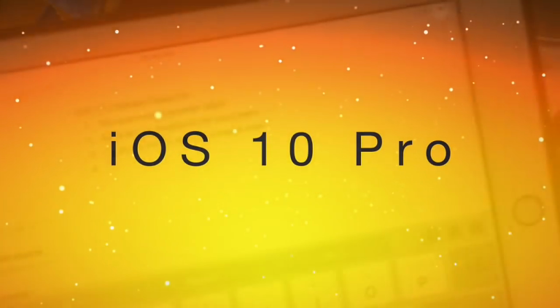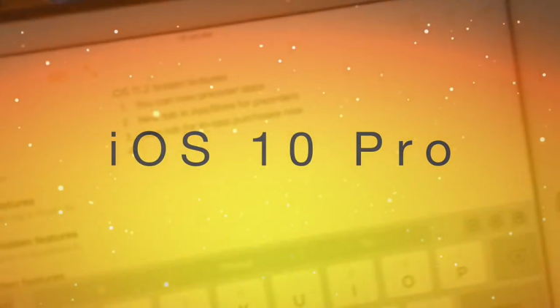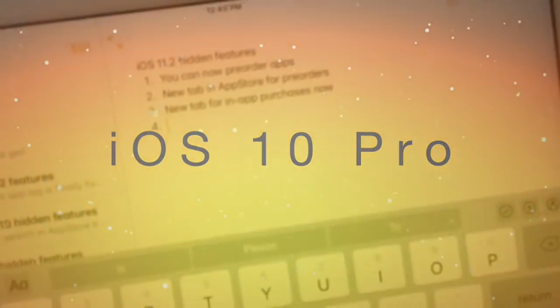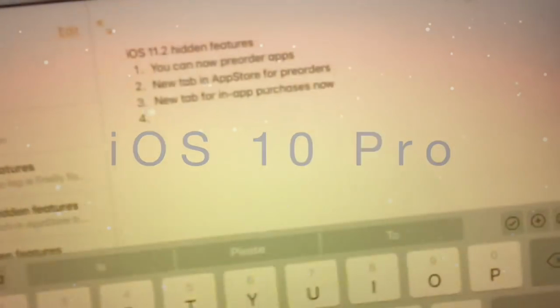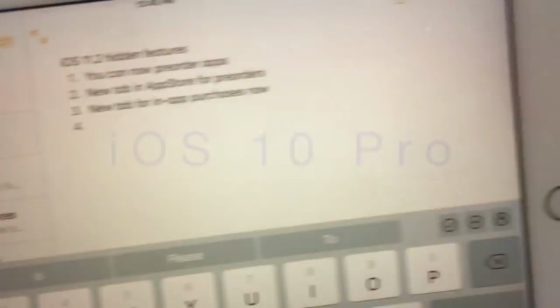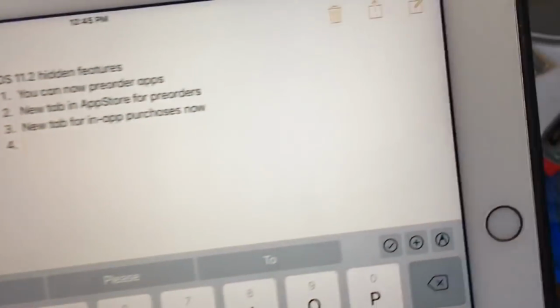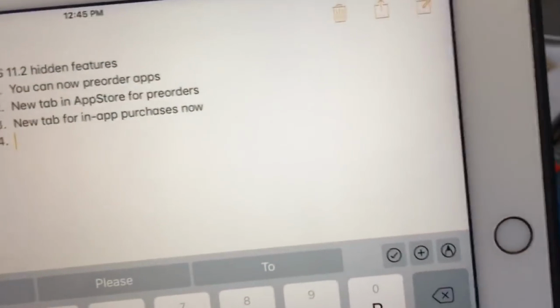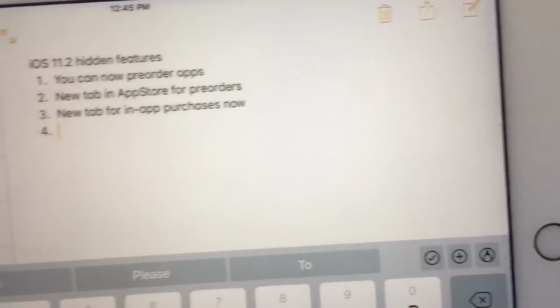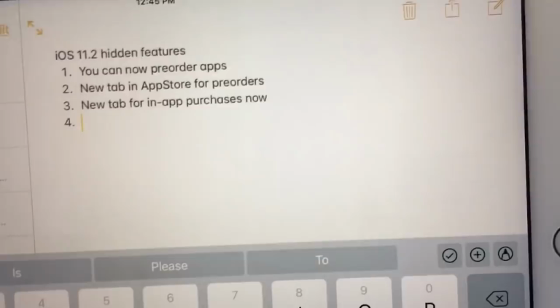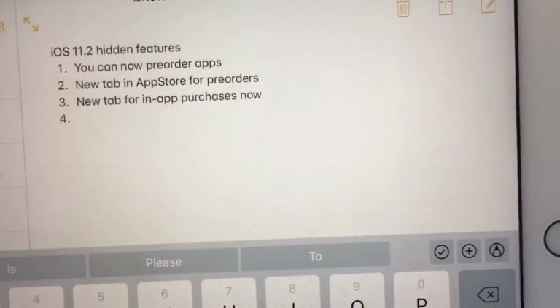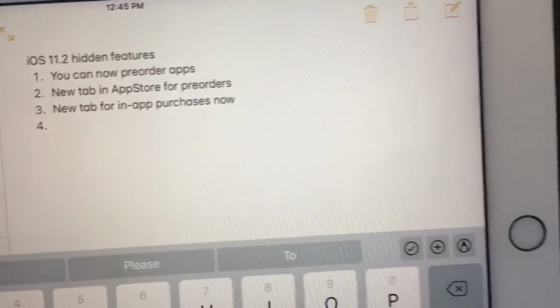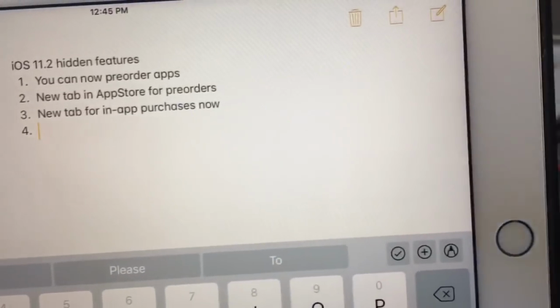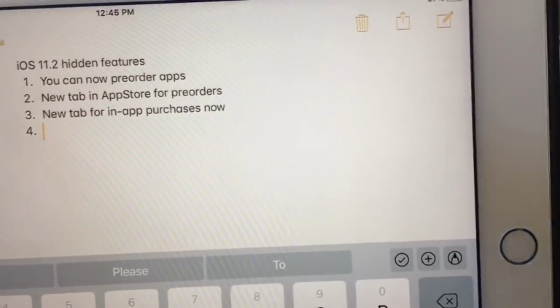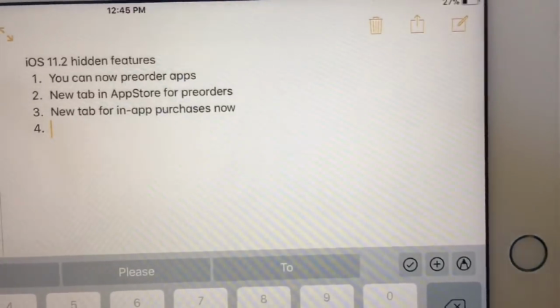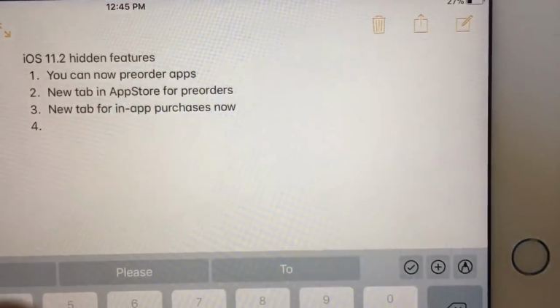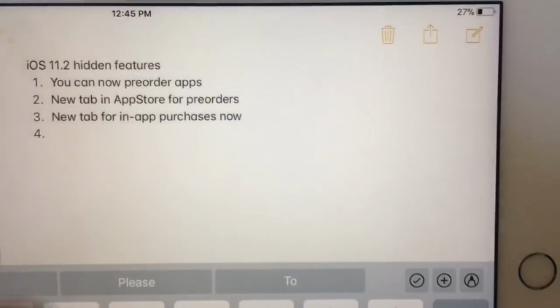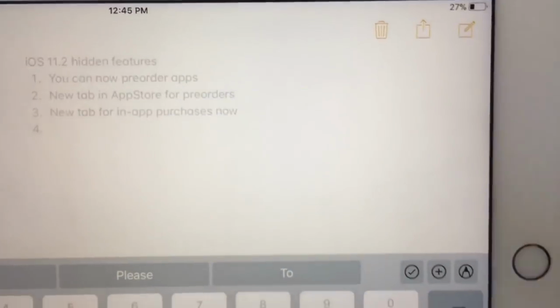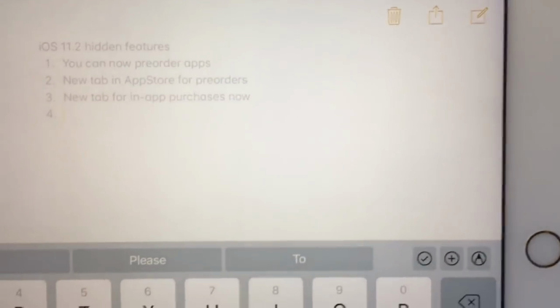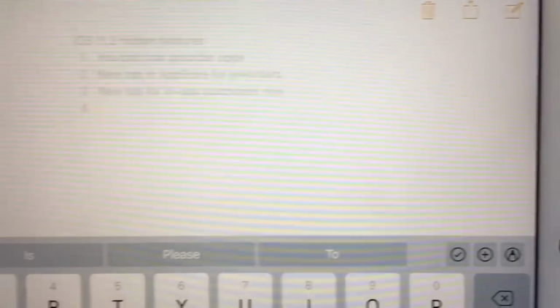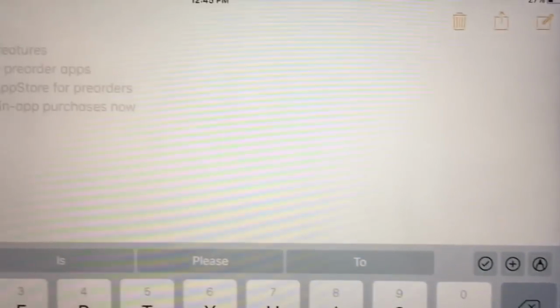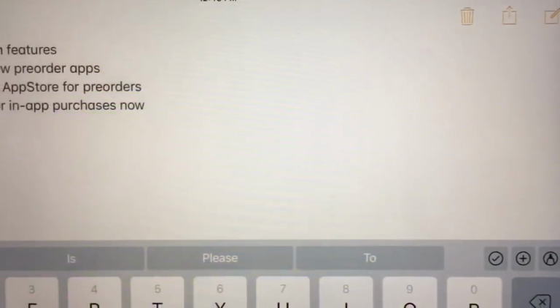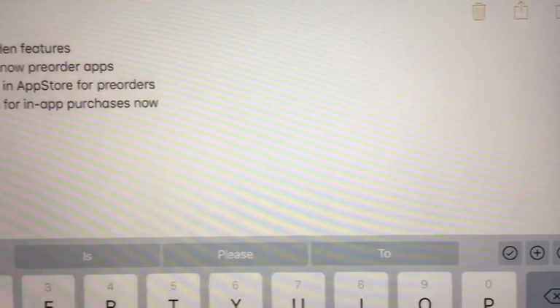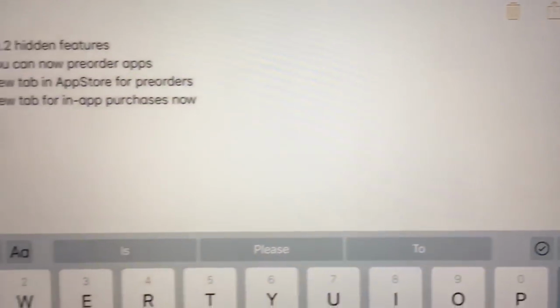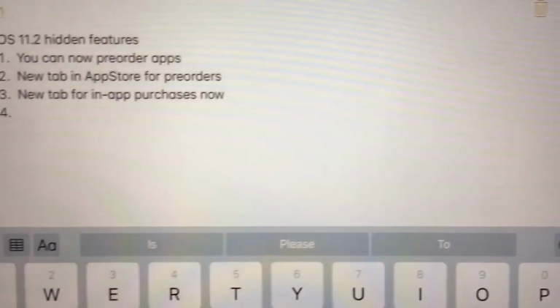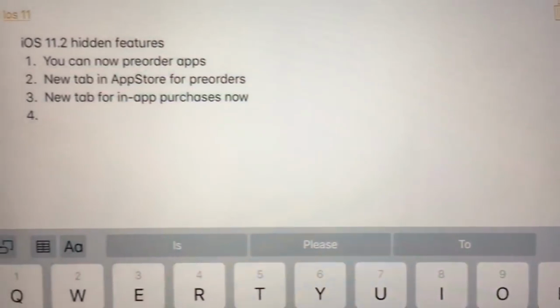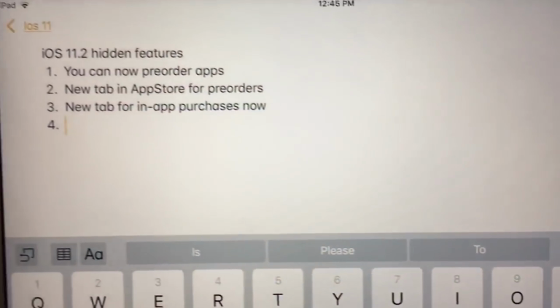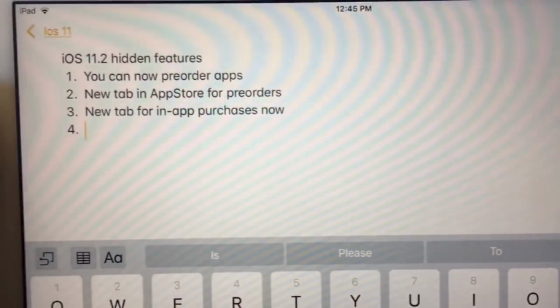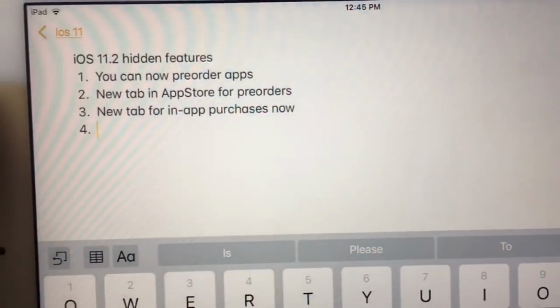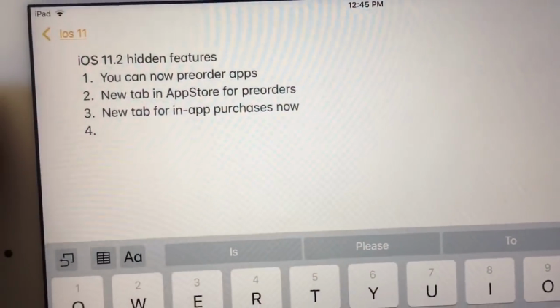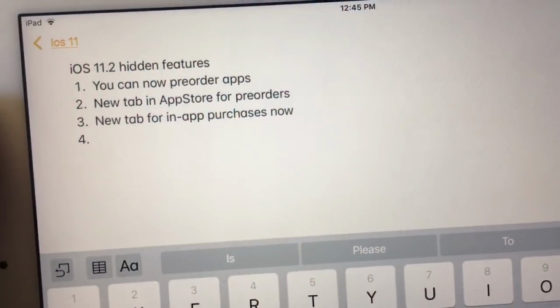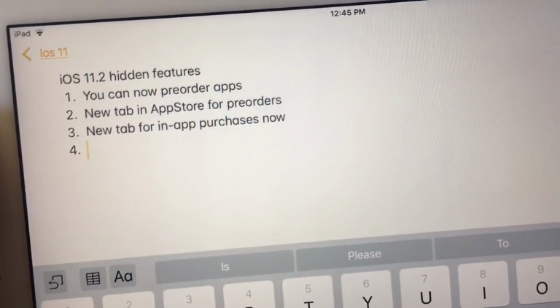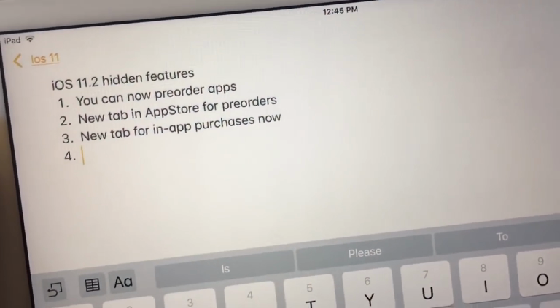Alright guys, it's Alistair Perch. I'm going to show you three more hidden features in iOS 11.2 that I found today.